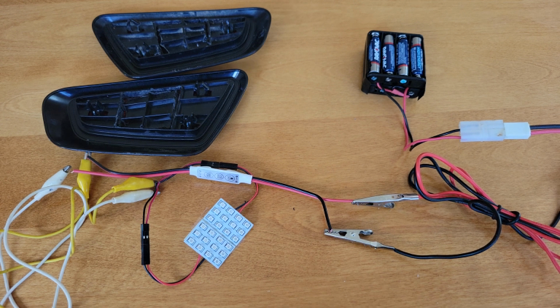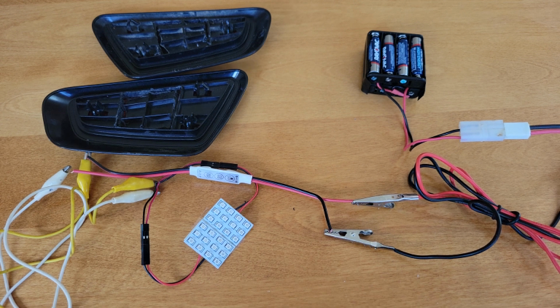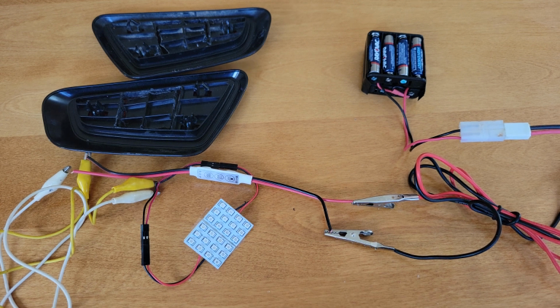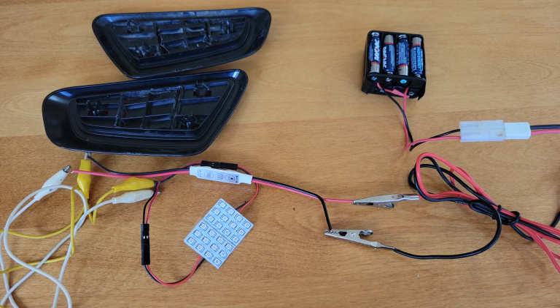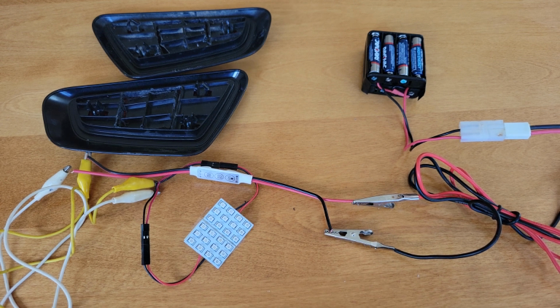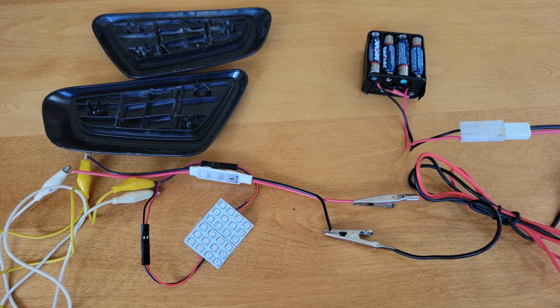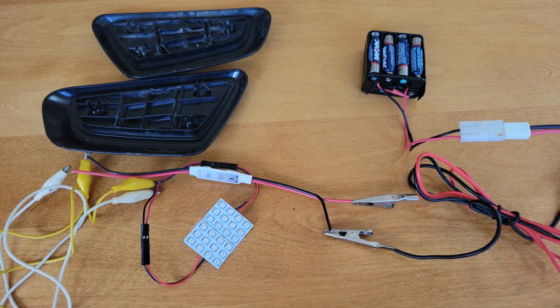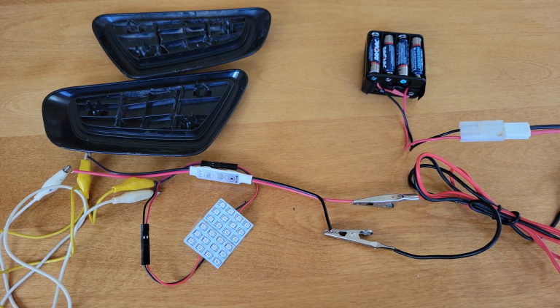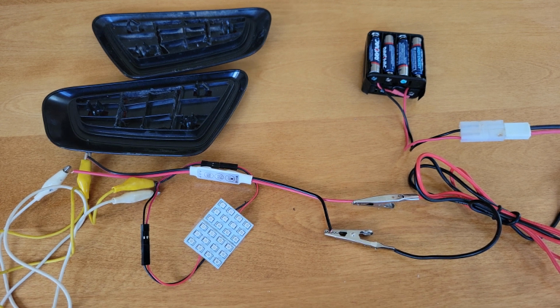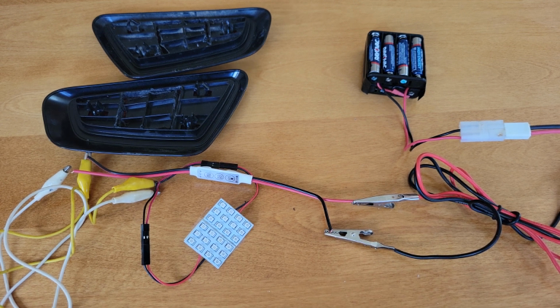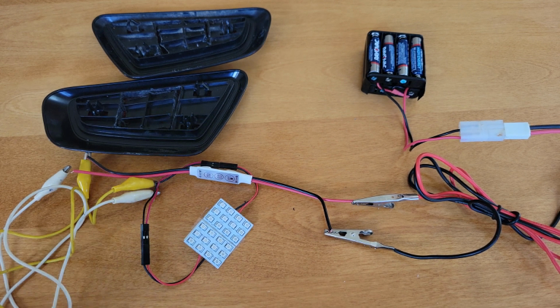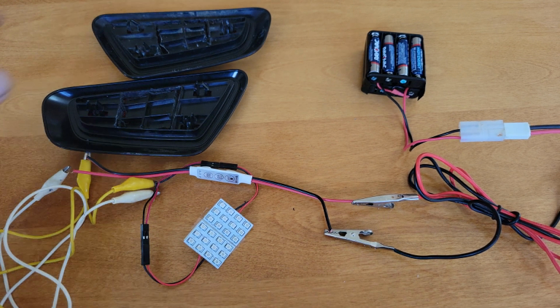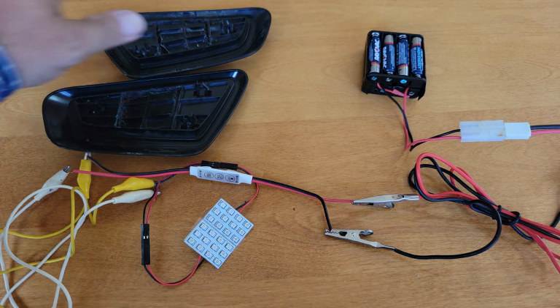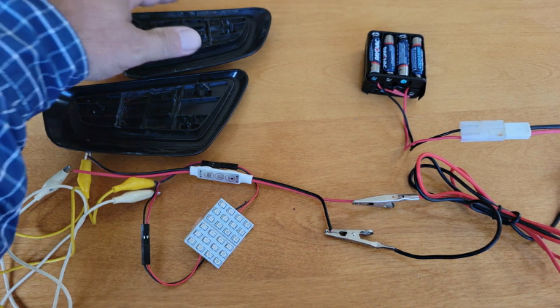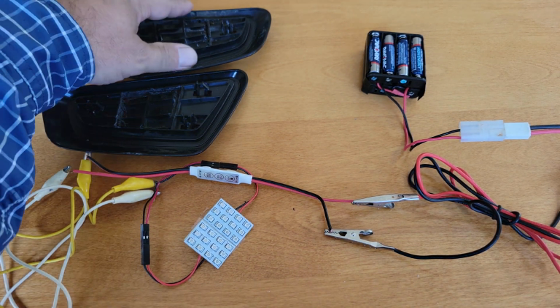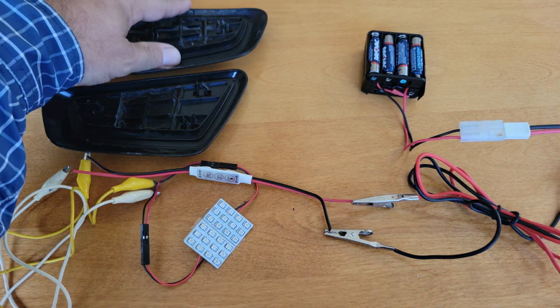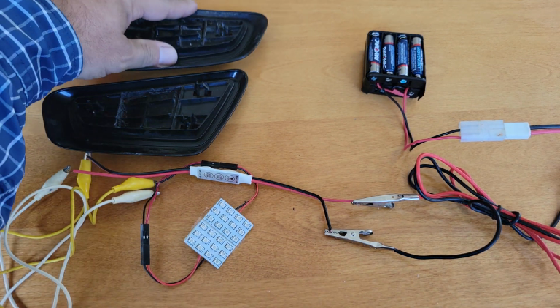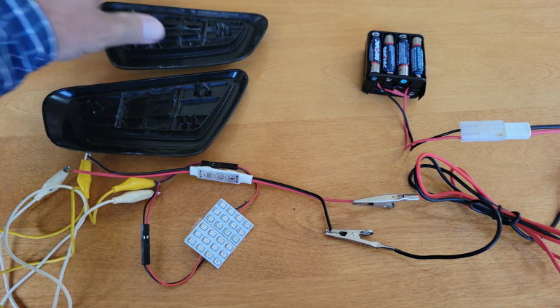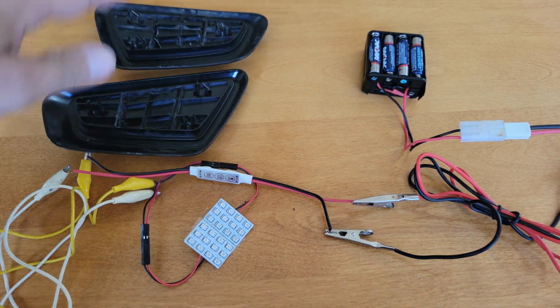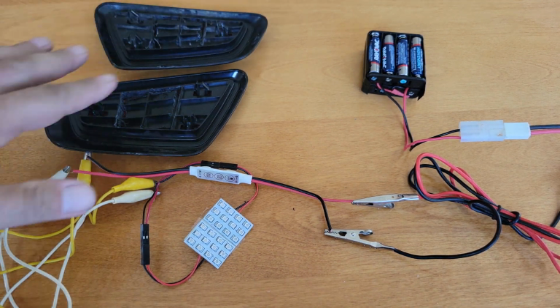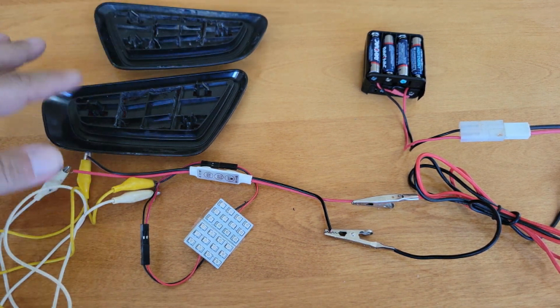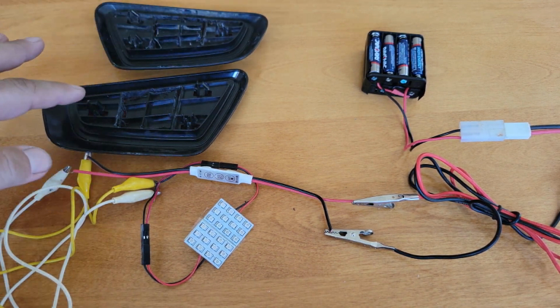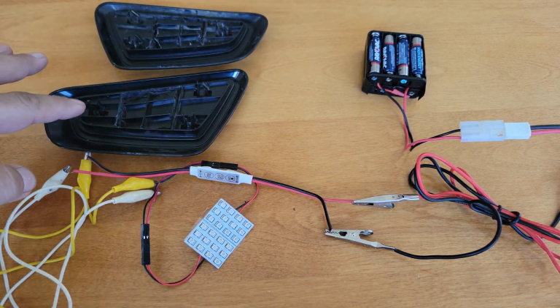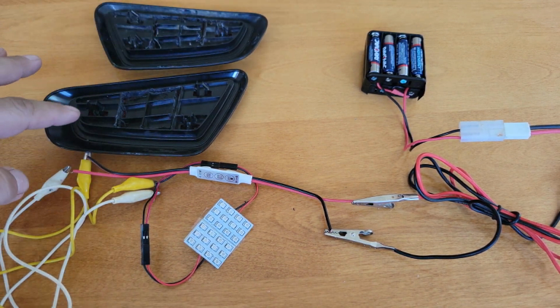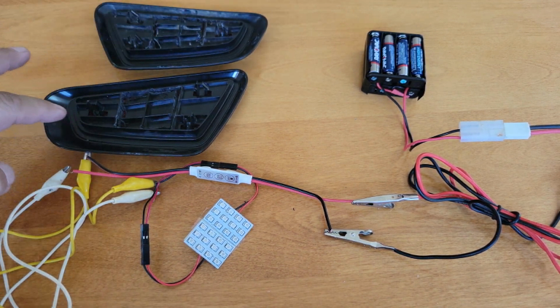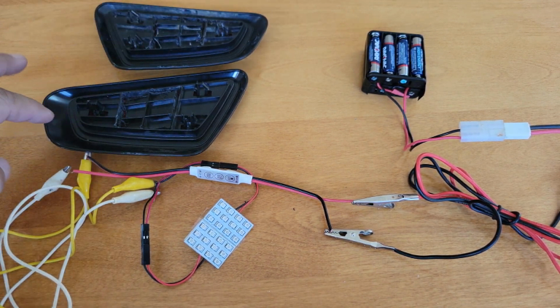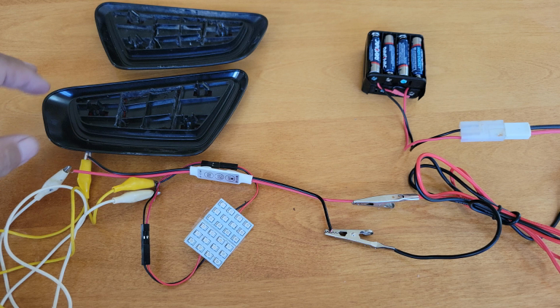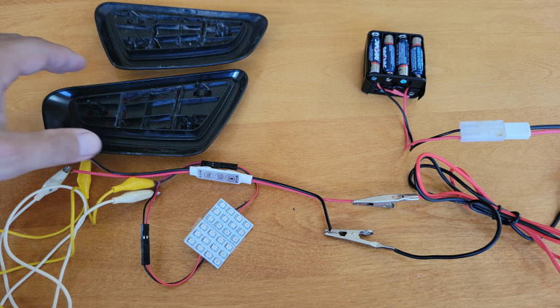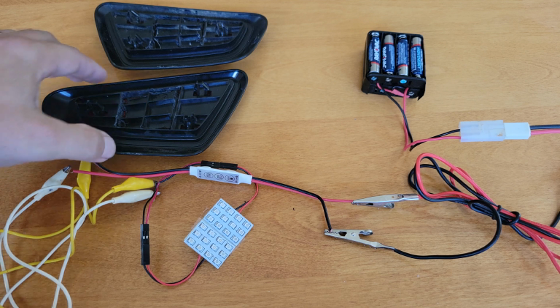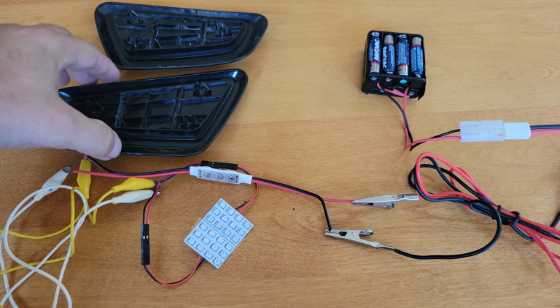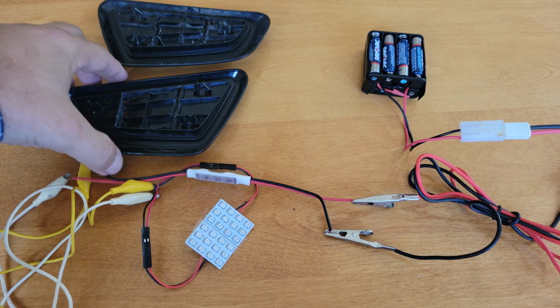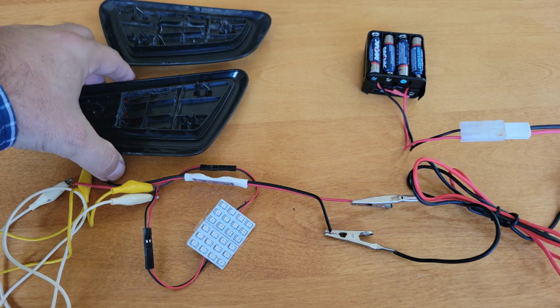Hi everyone, just a quick parts check. I've taken the reflectors off my X570.